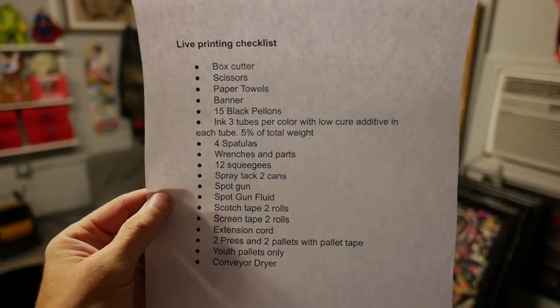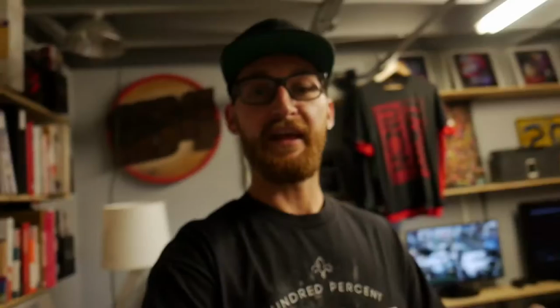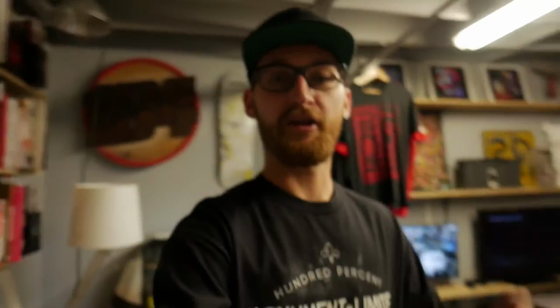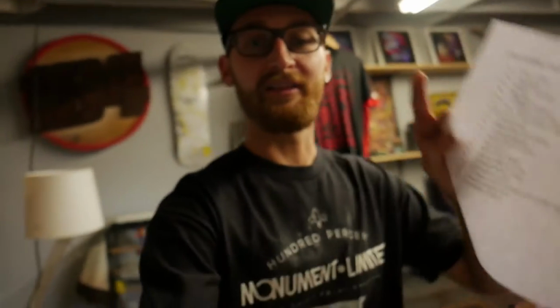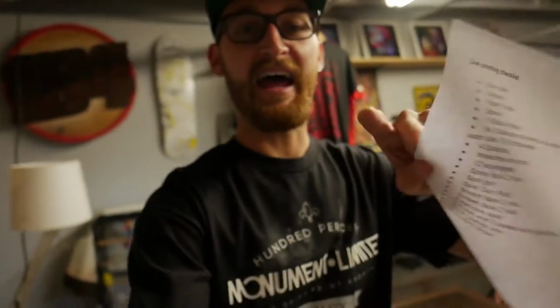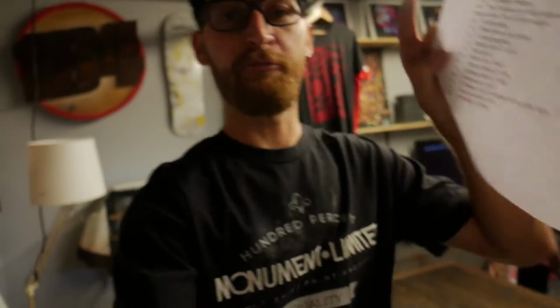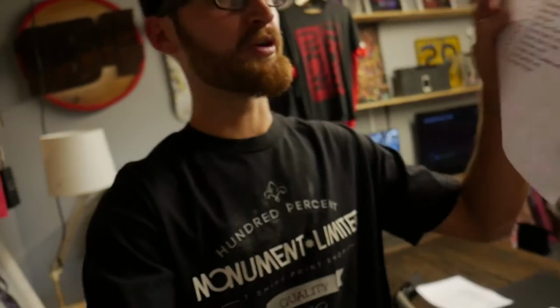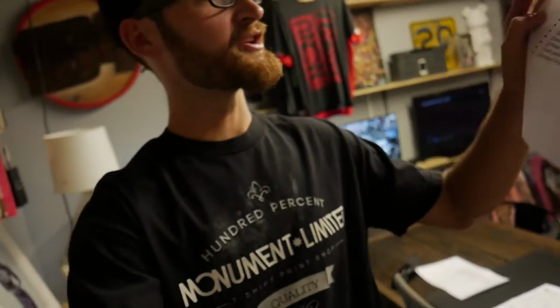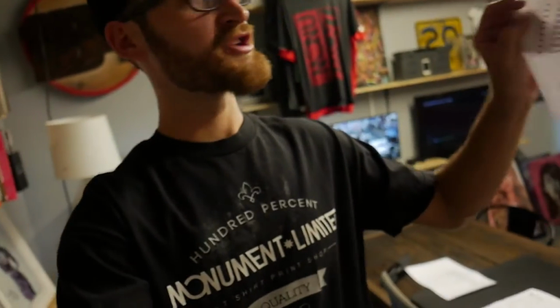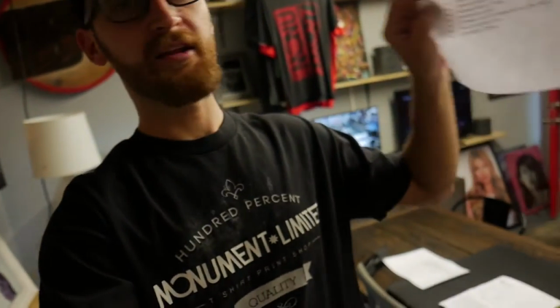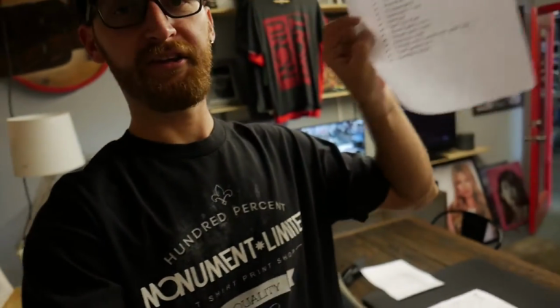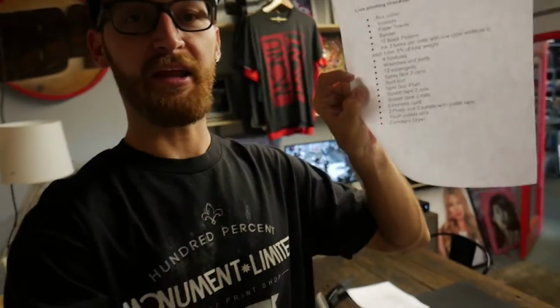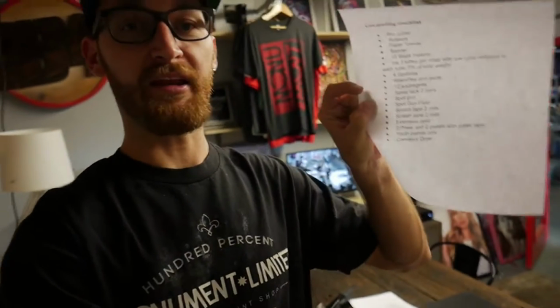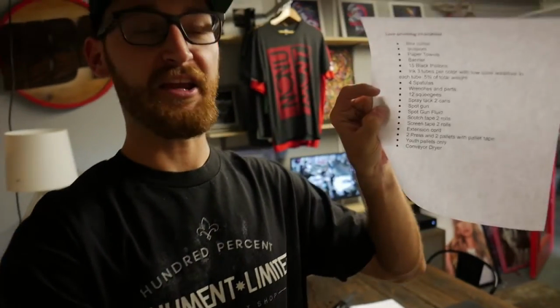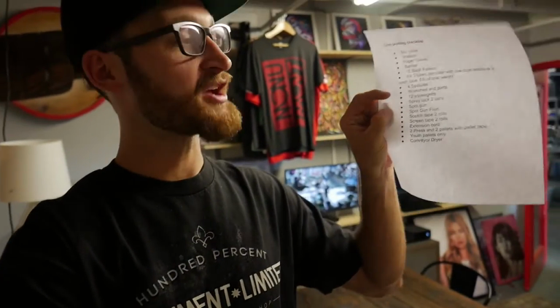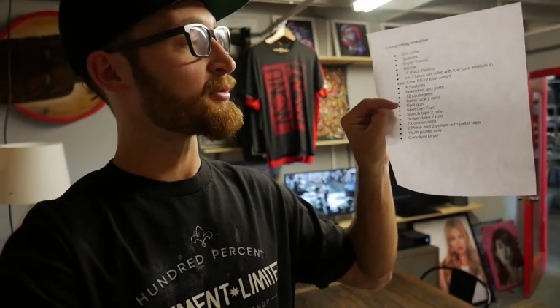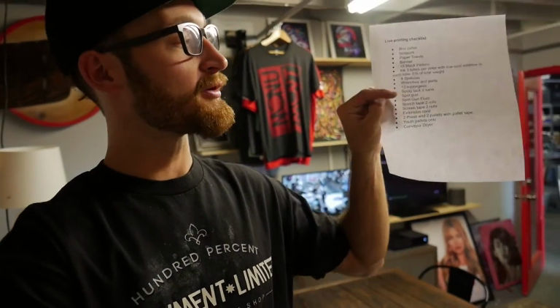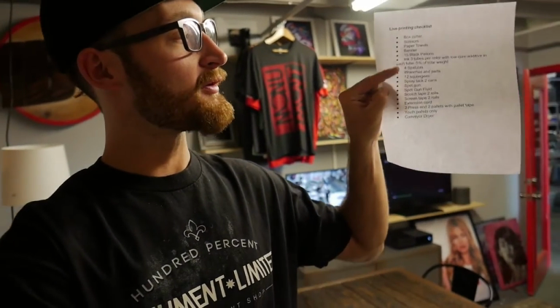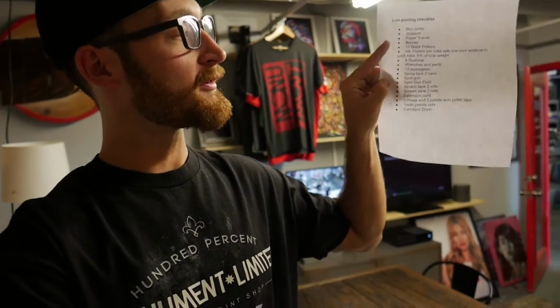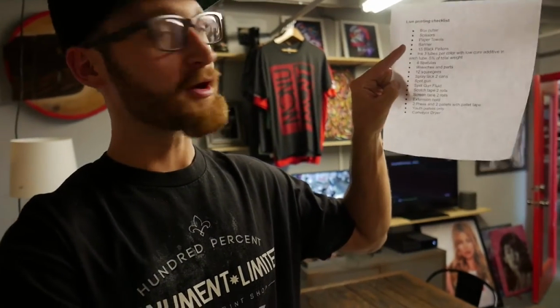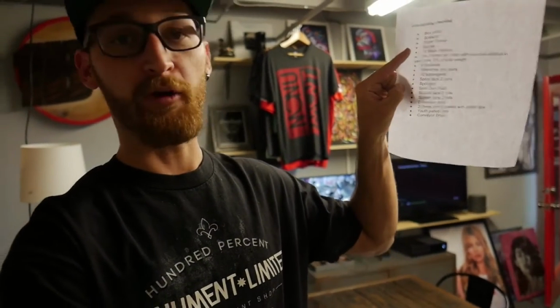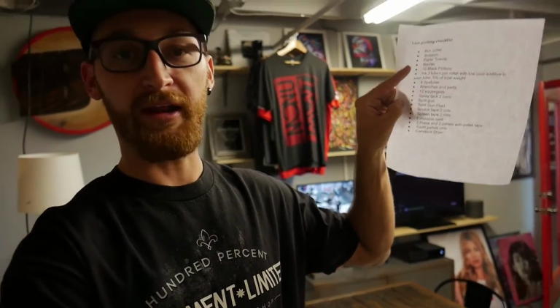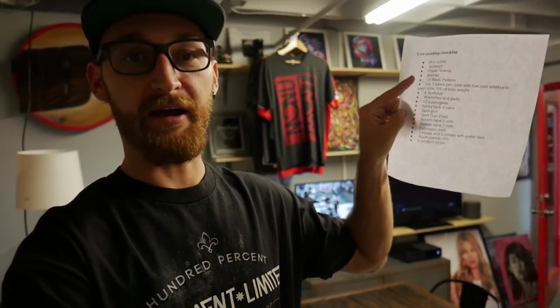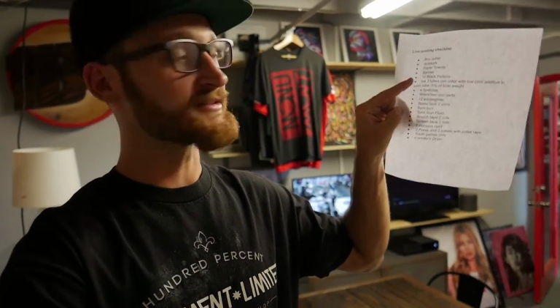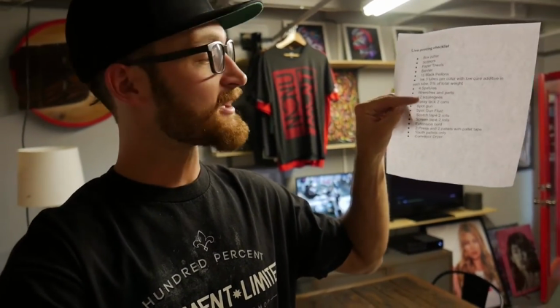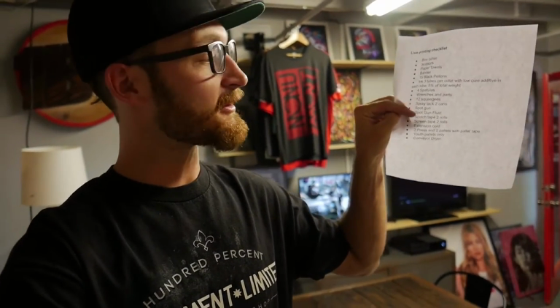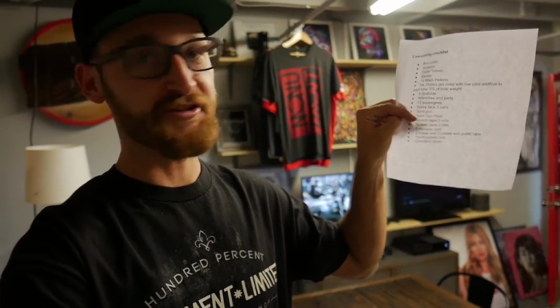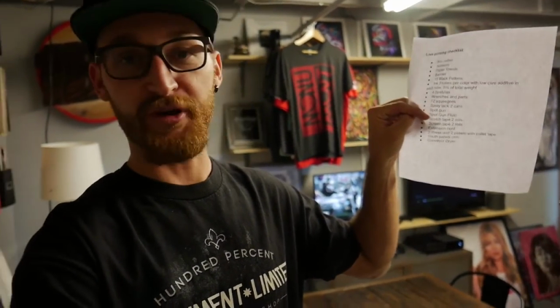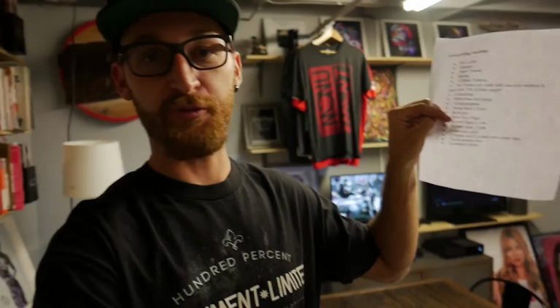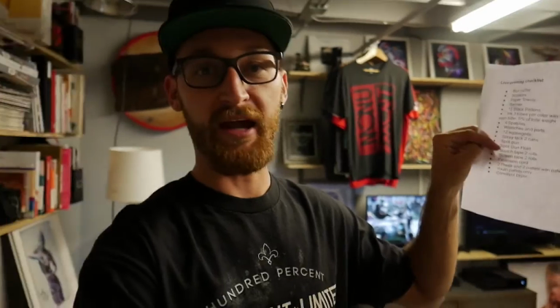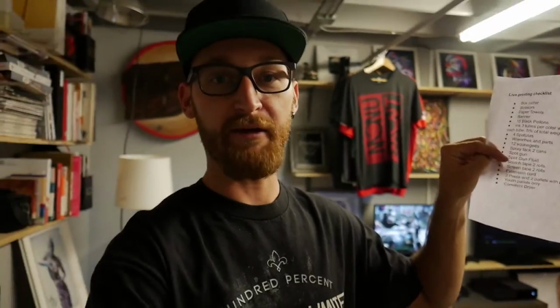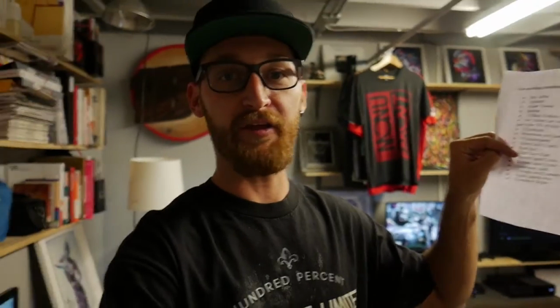That's our live printing checklist, and each time we do an event they're going to run down this entire list to make sure we got everything.